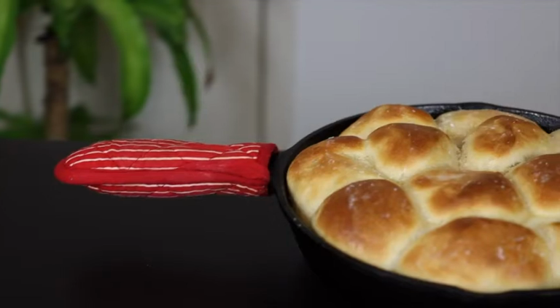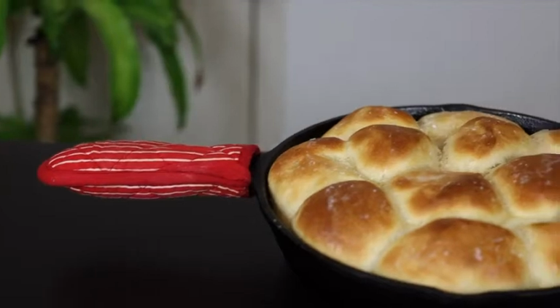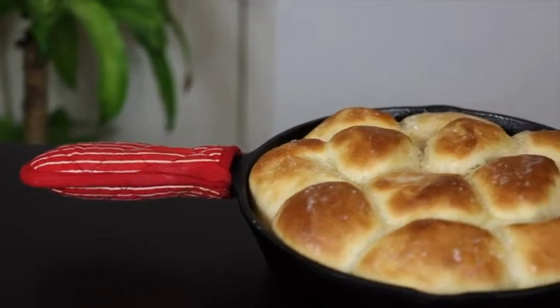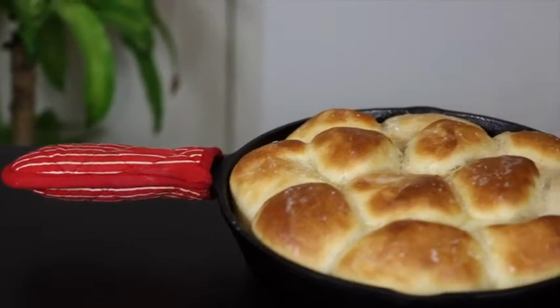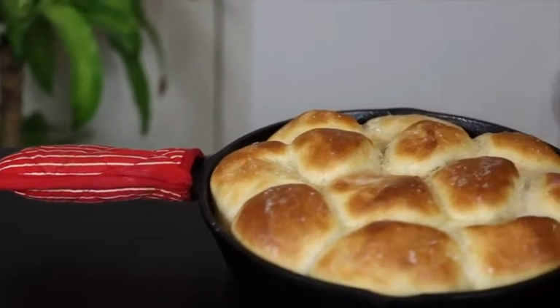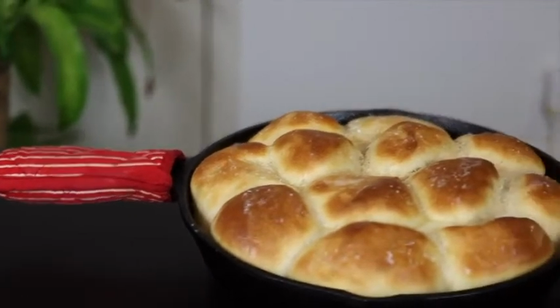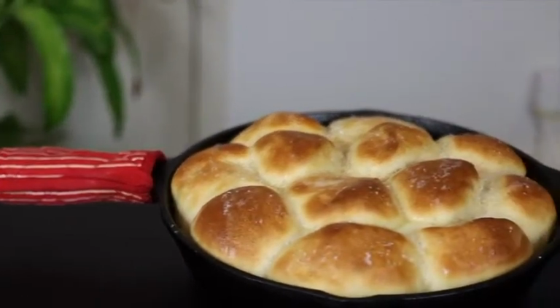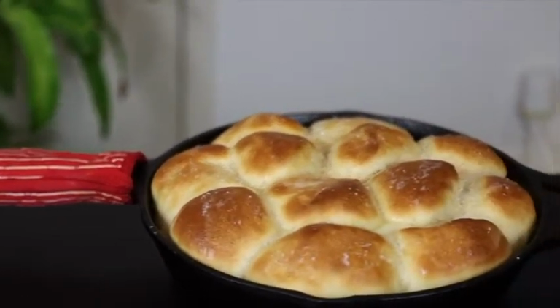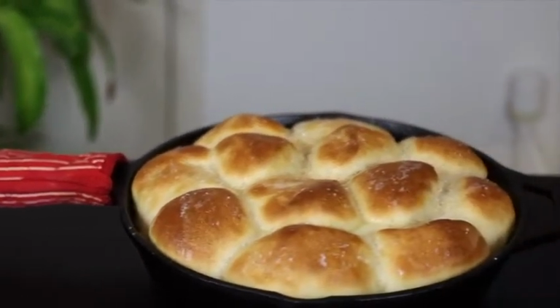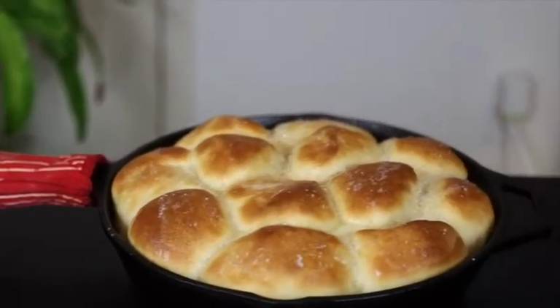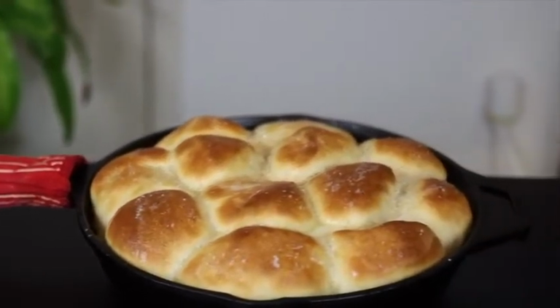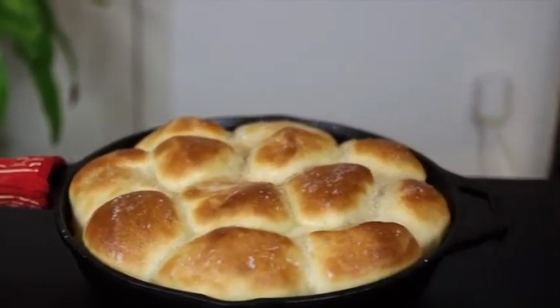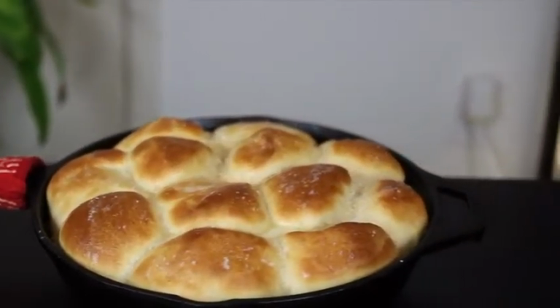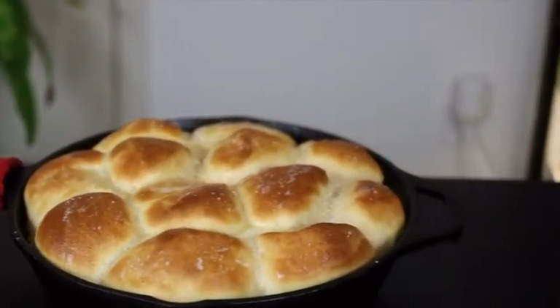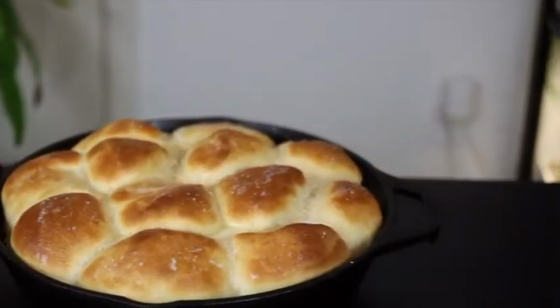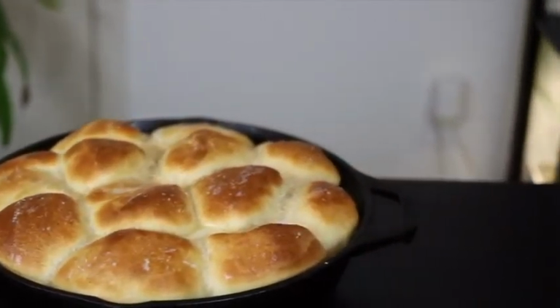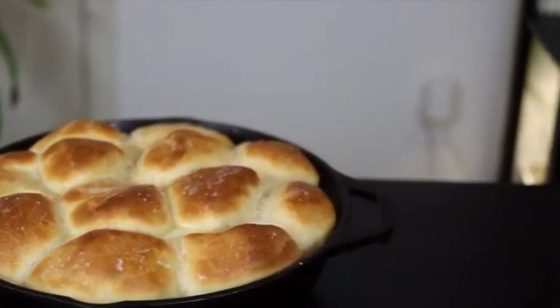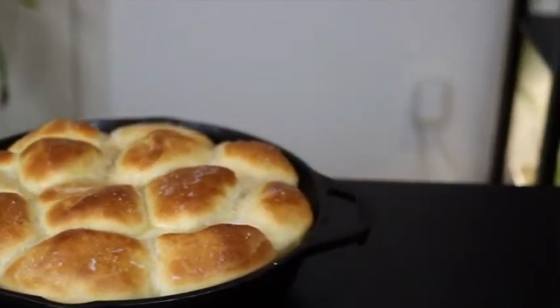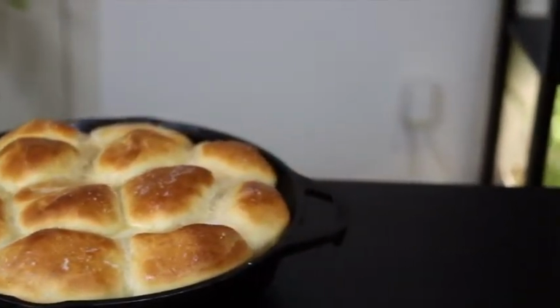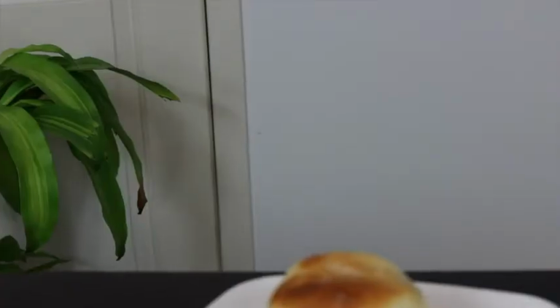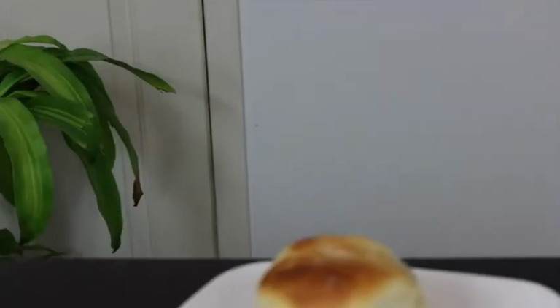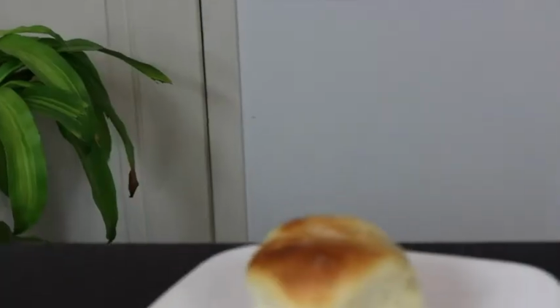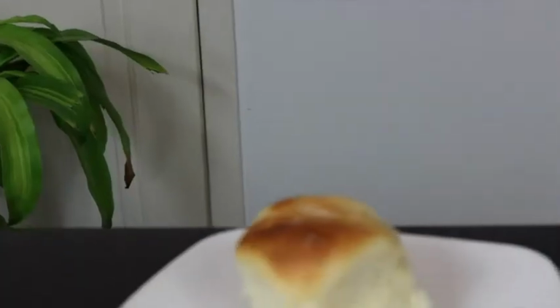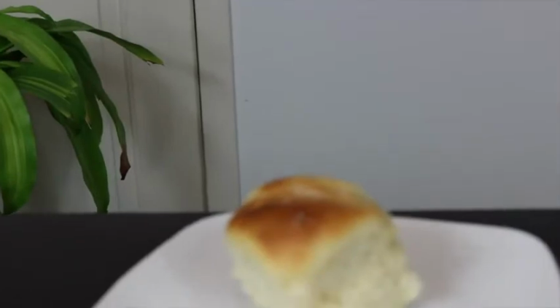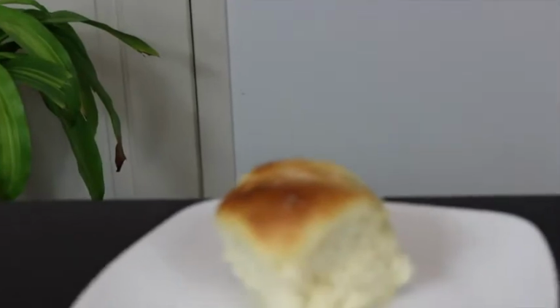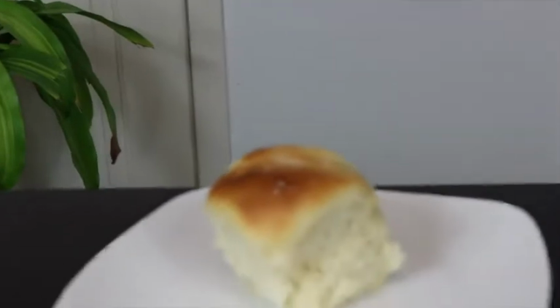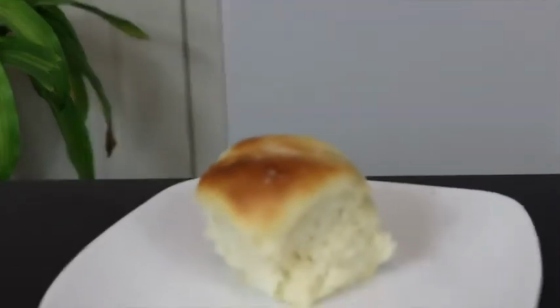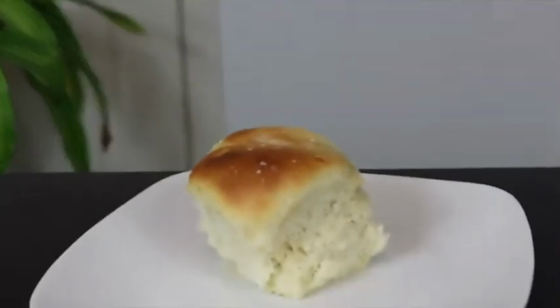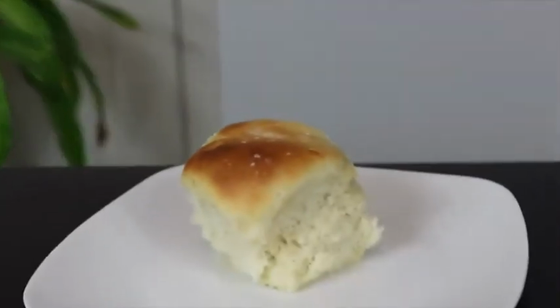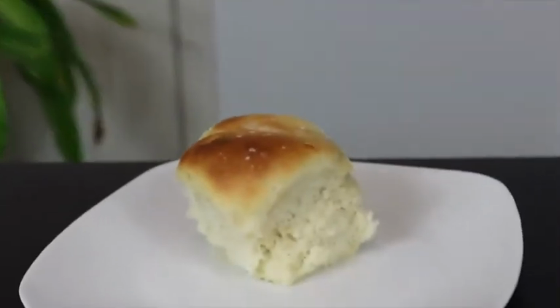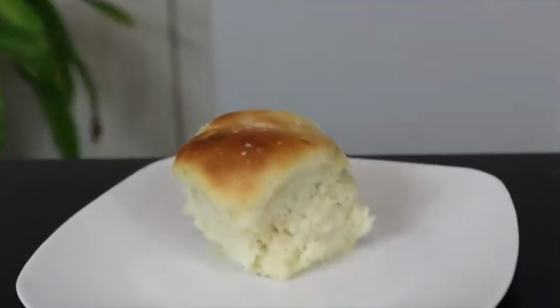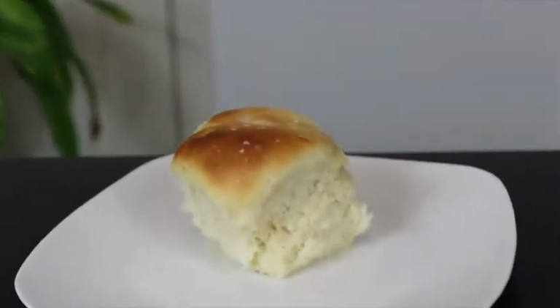Today I'm going to show you a great dinner roll recipe that only needs to rise for about 20 minutes, so you can have it ready for even a quick weeknight dinner.